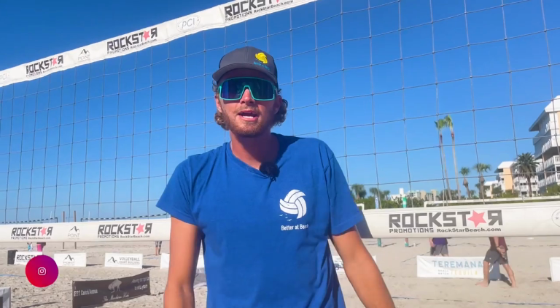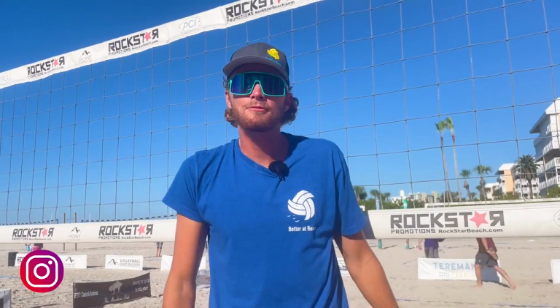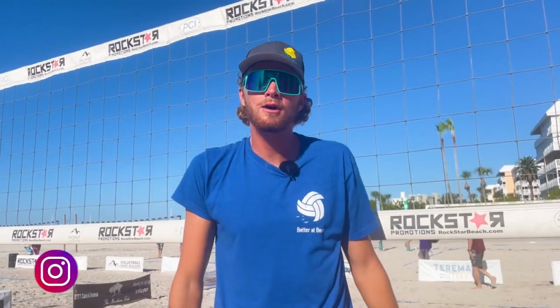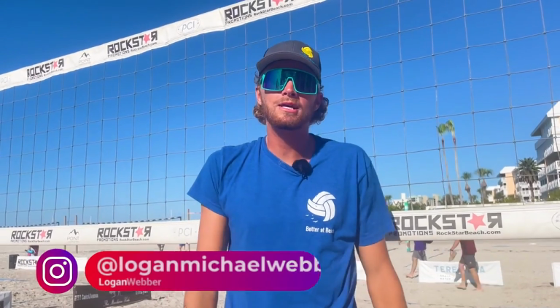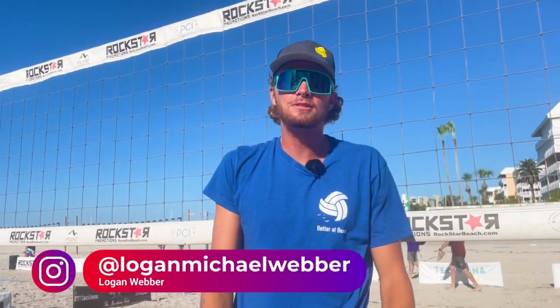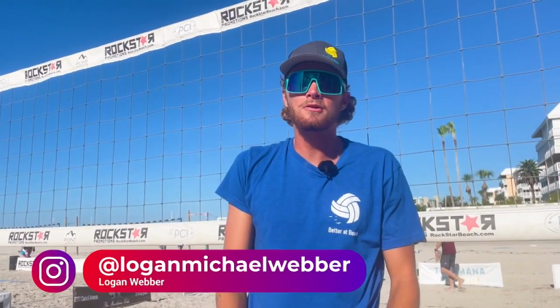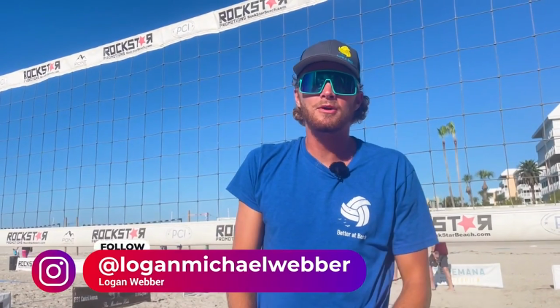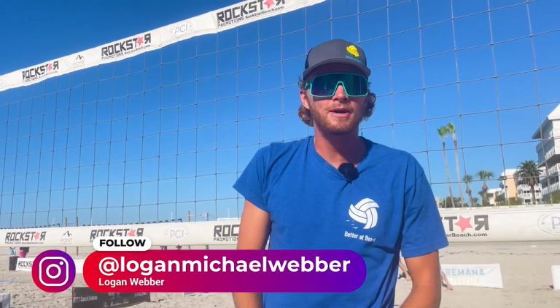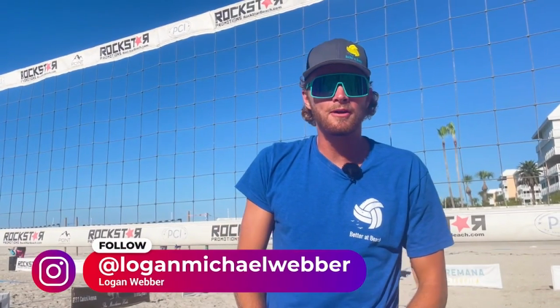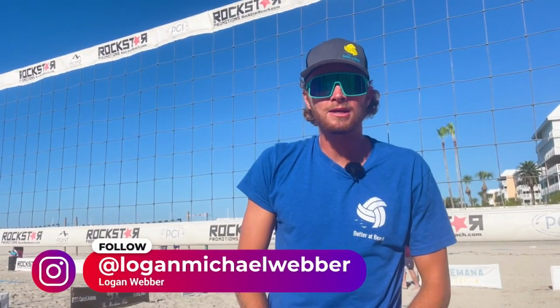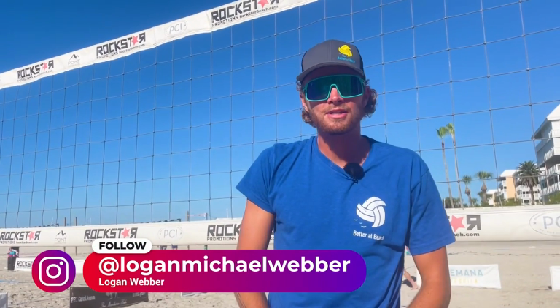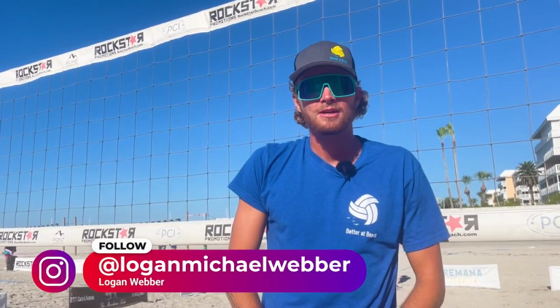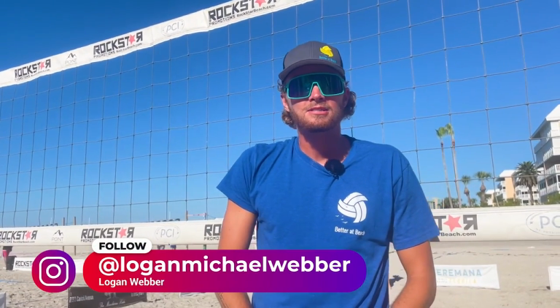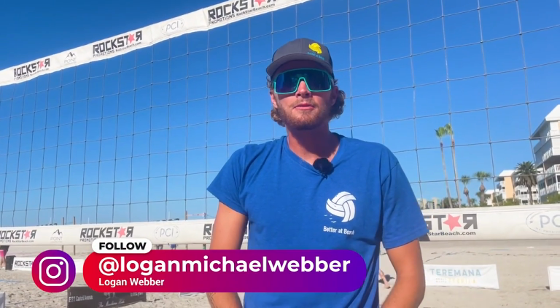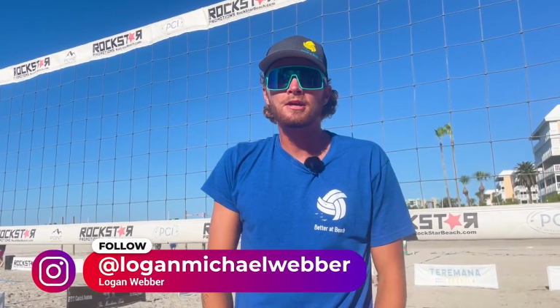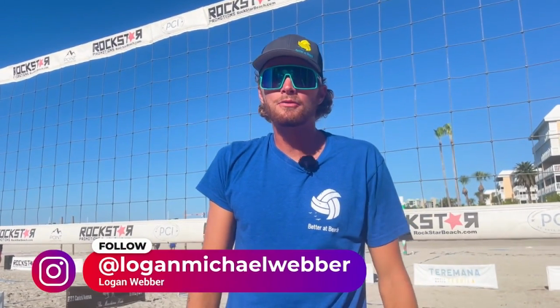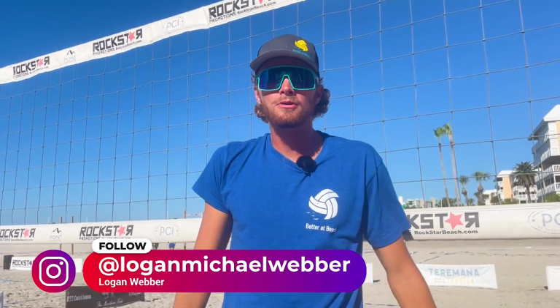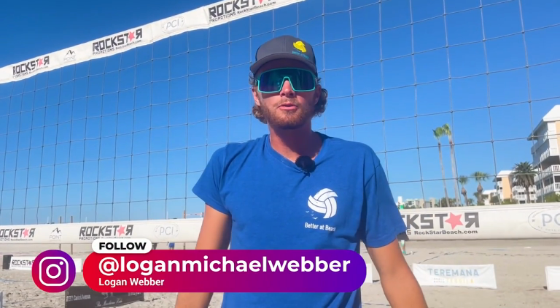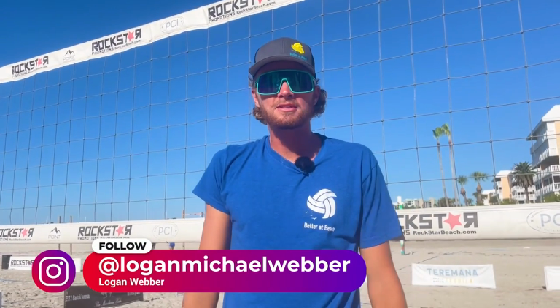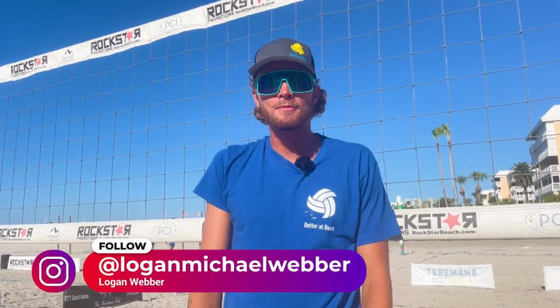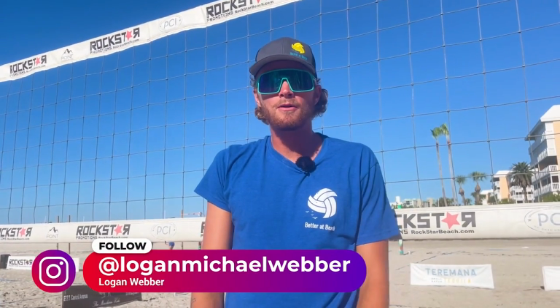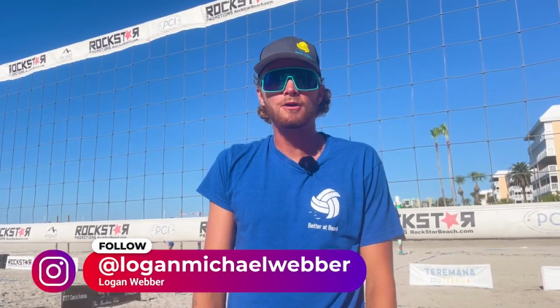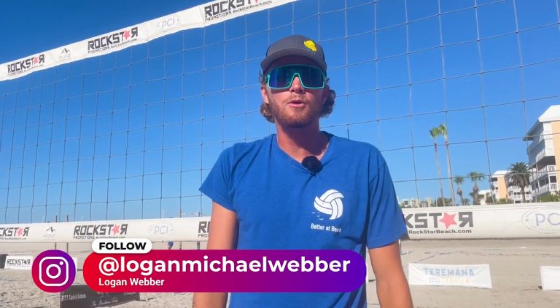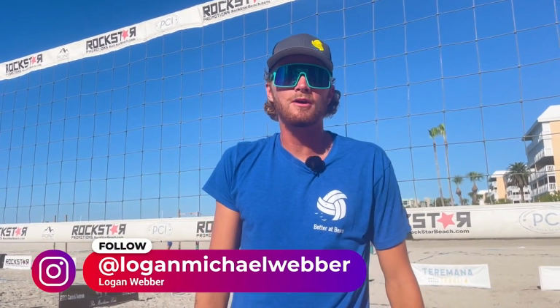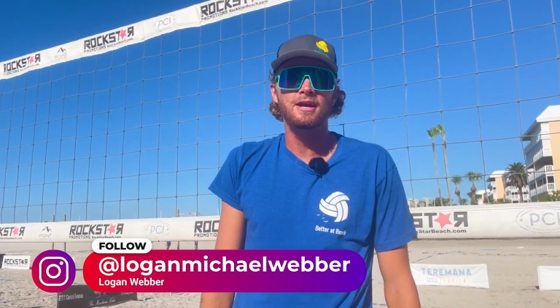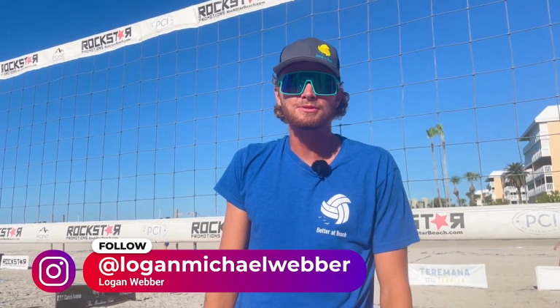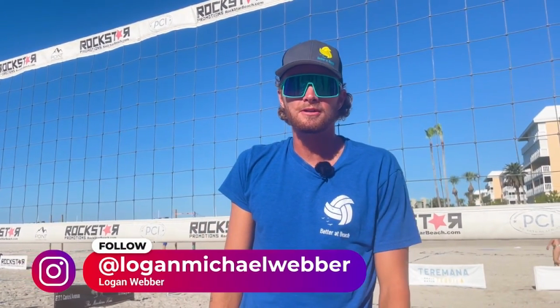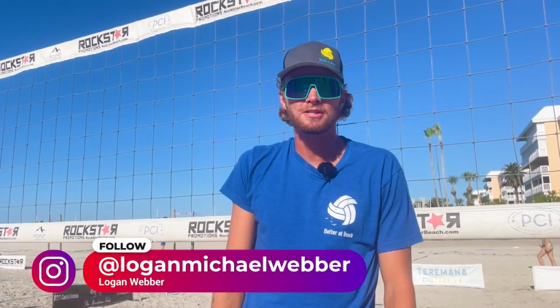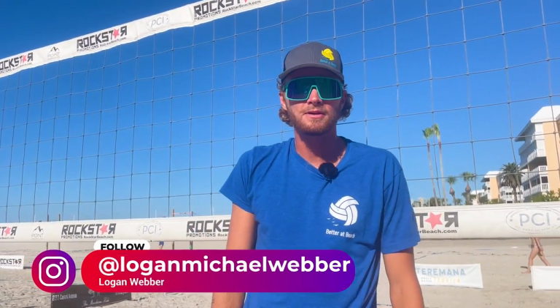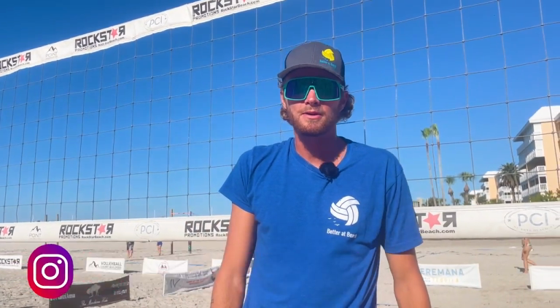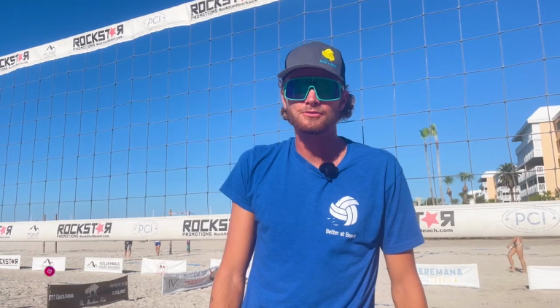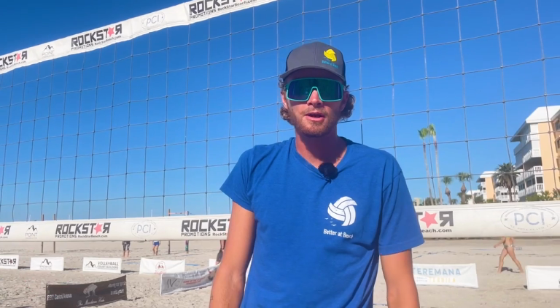Hey everyone, it's Logan with Better at Beach. Today we're gonna go through a quick demo from one of our camps here in St. Pete Beach, Florida.